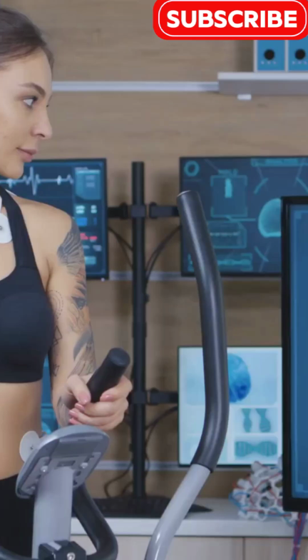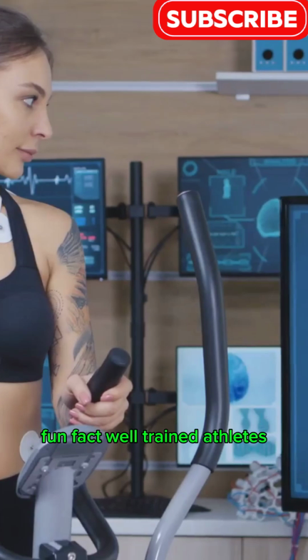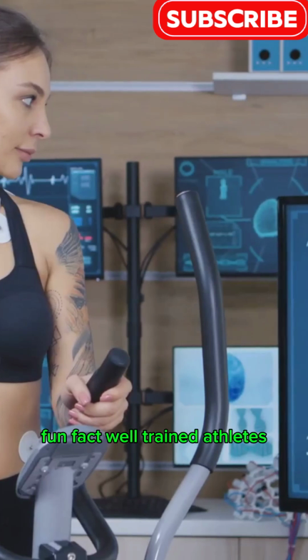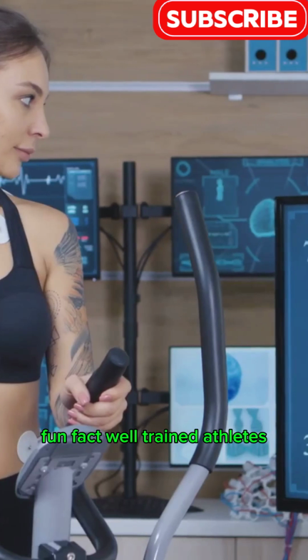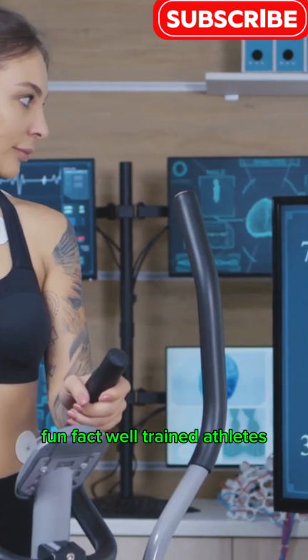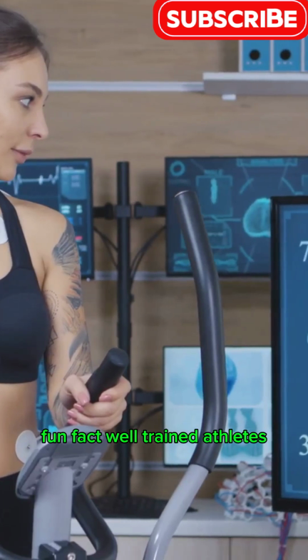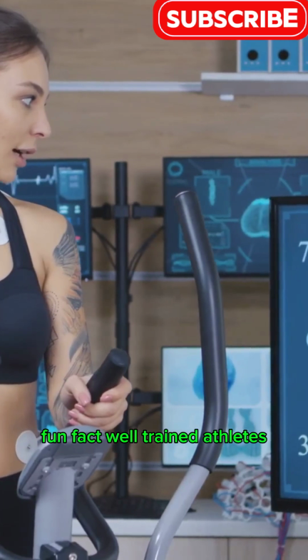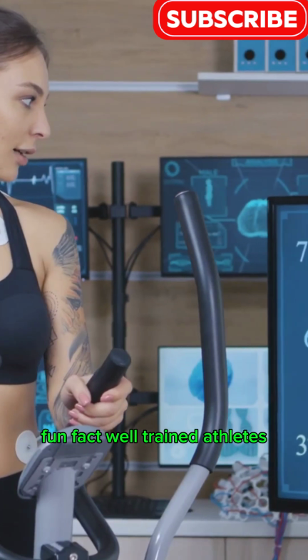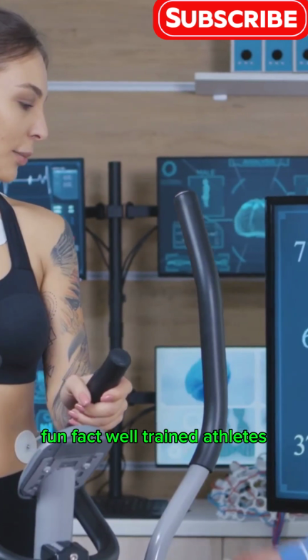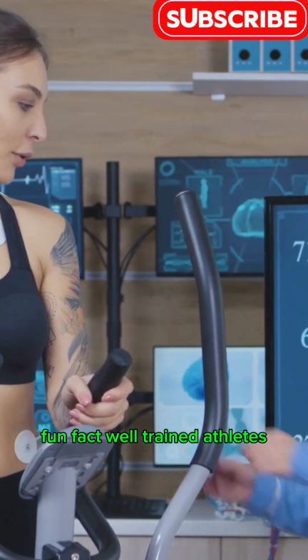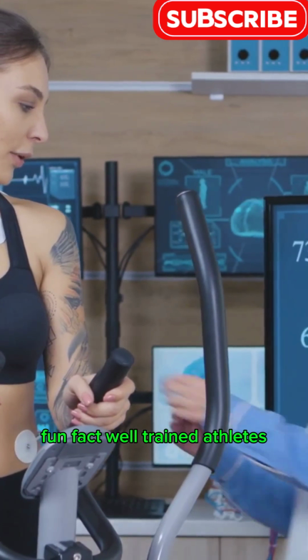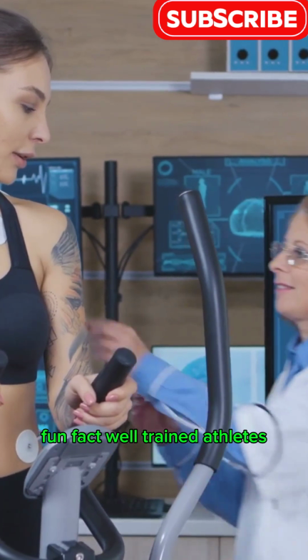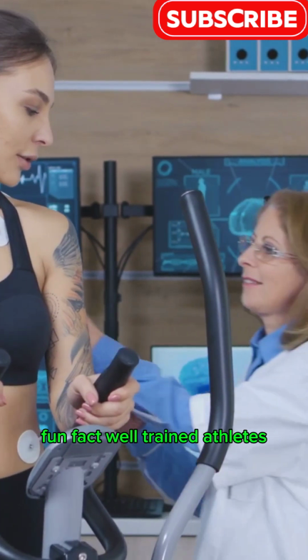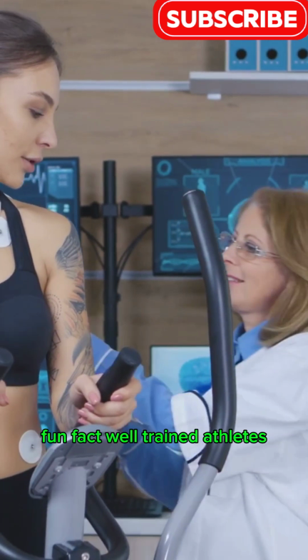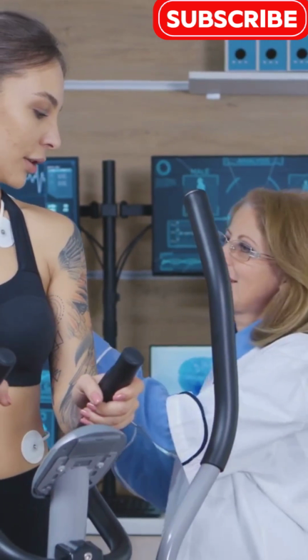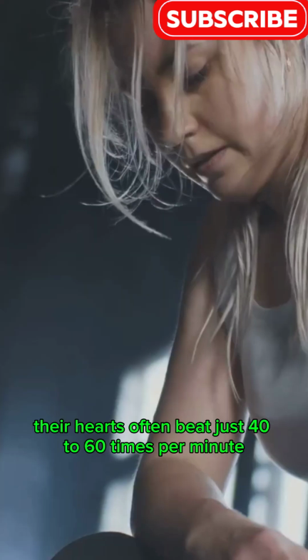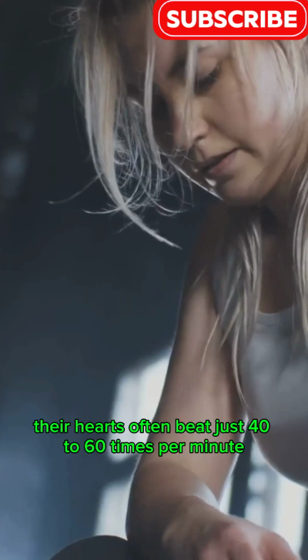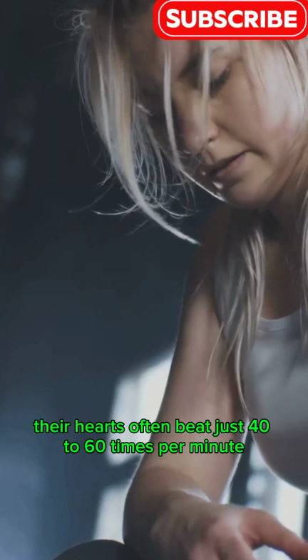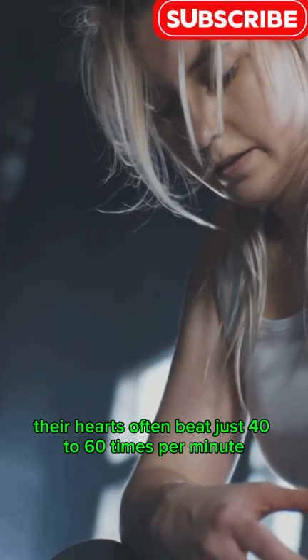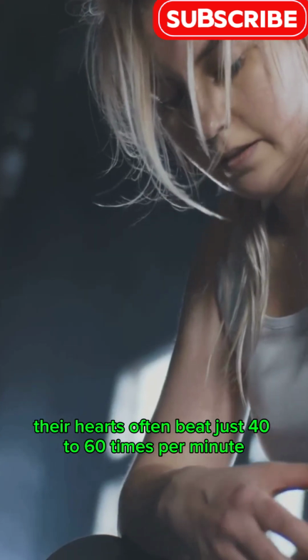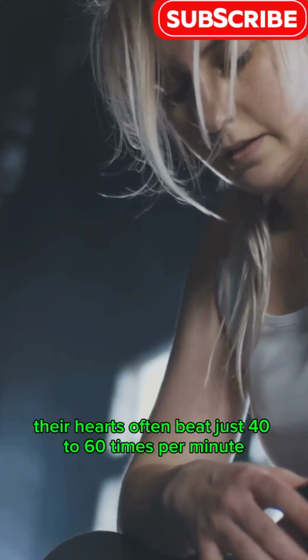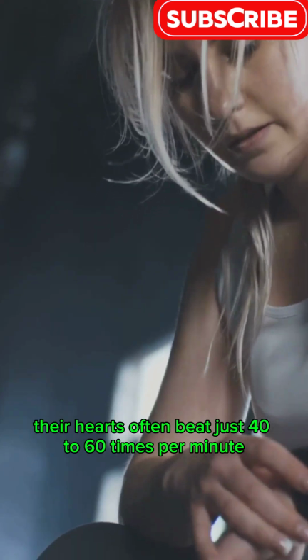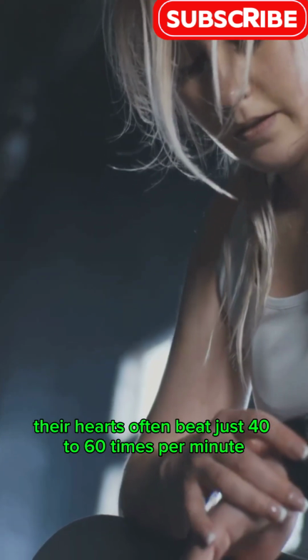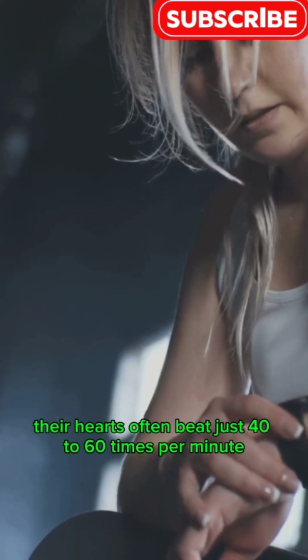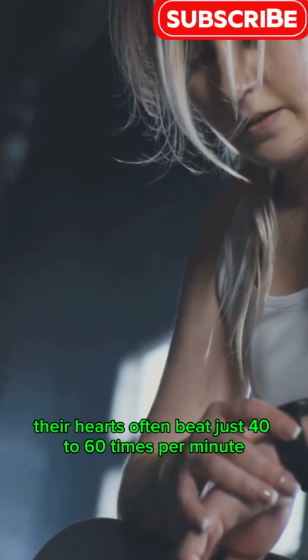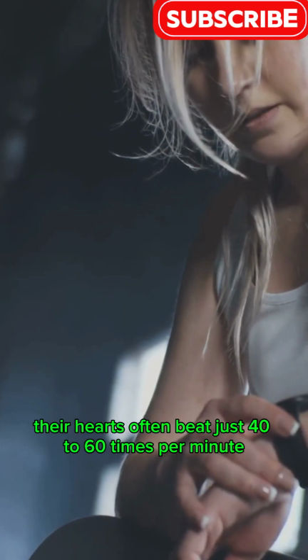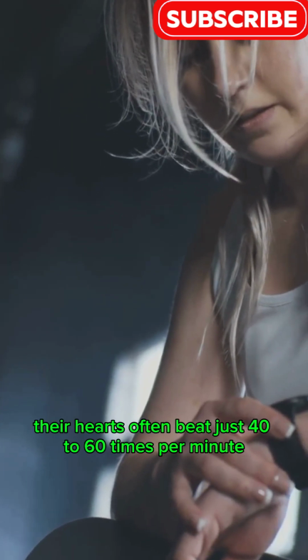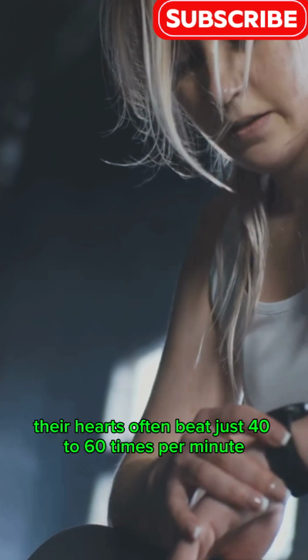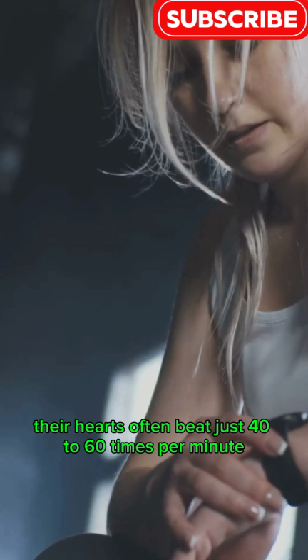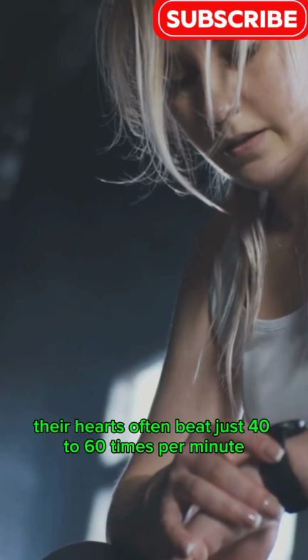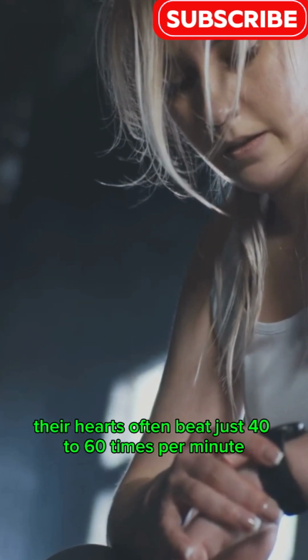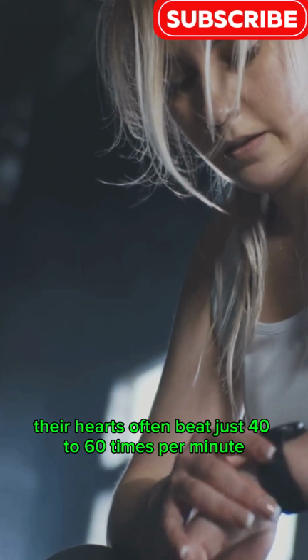Fun fact: well-trained athletes' hearts often beat just 40 to 60 times per minute.